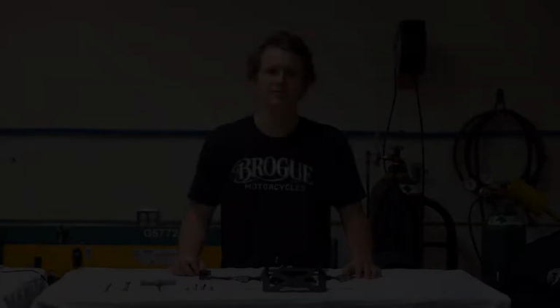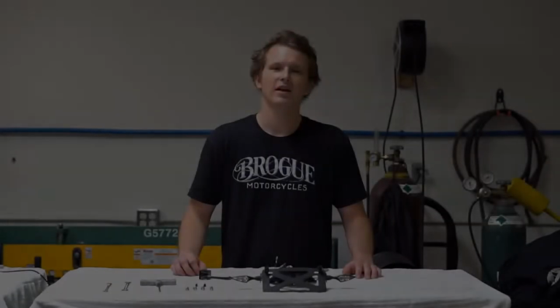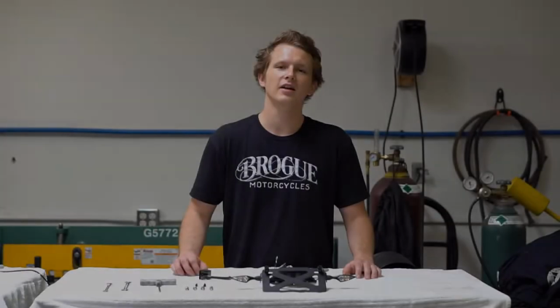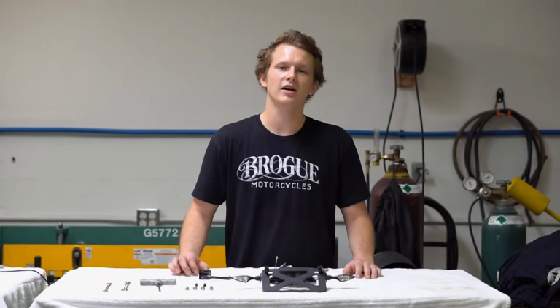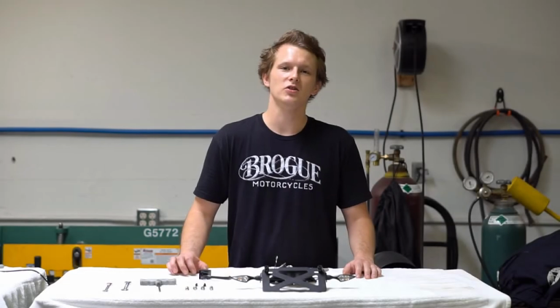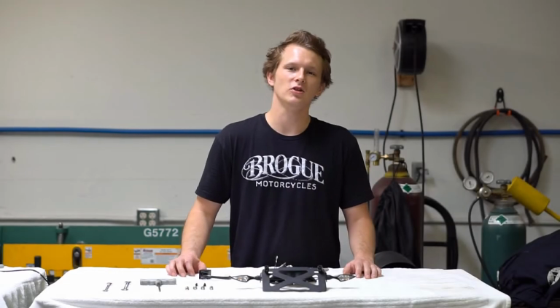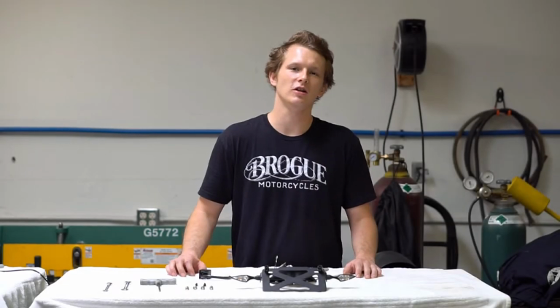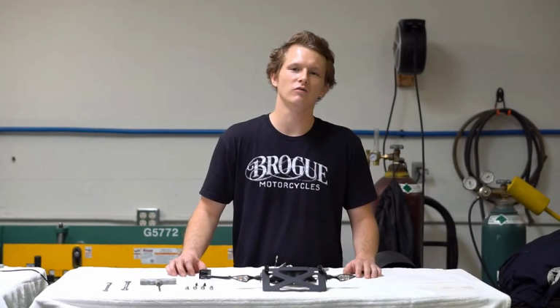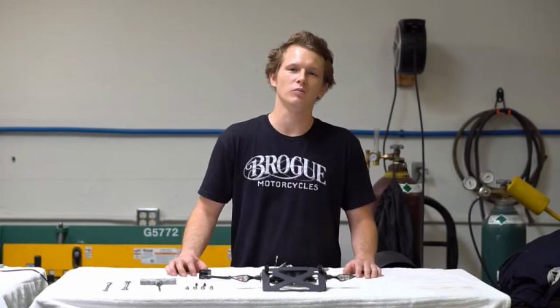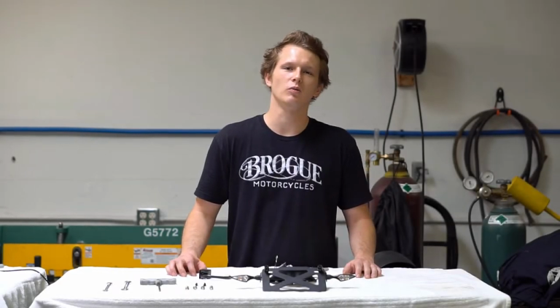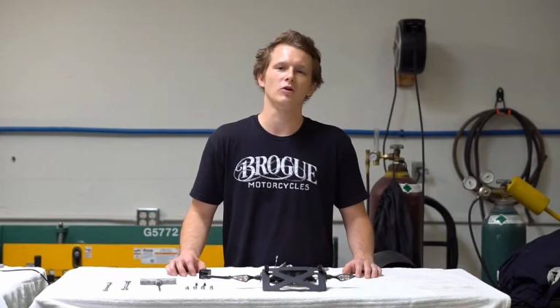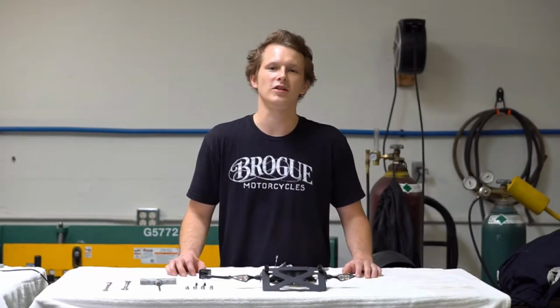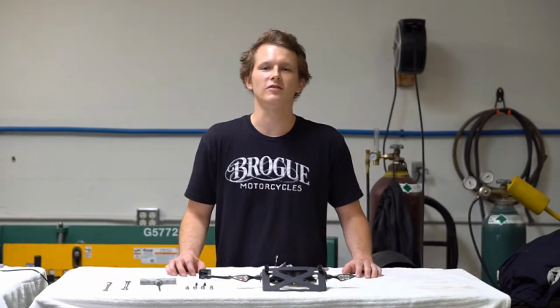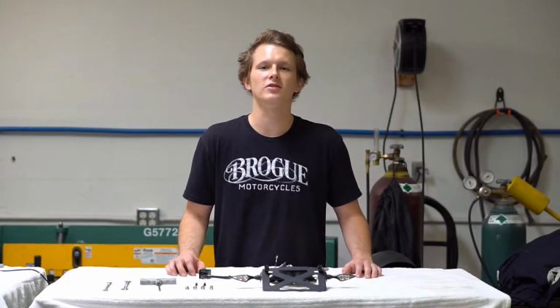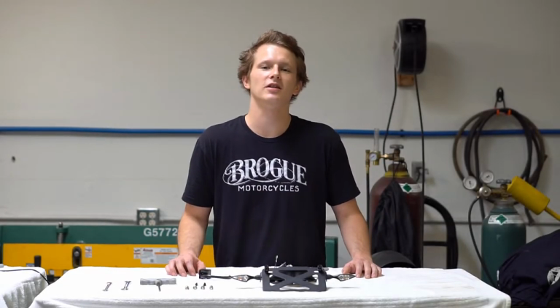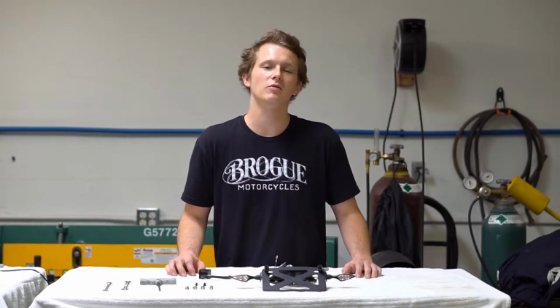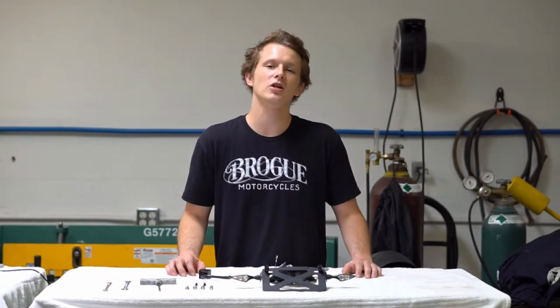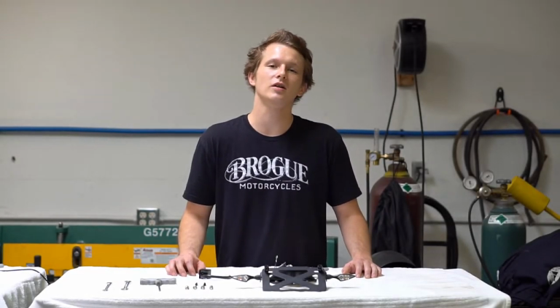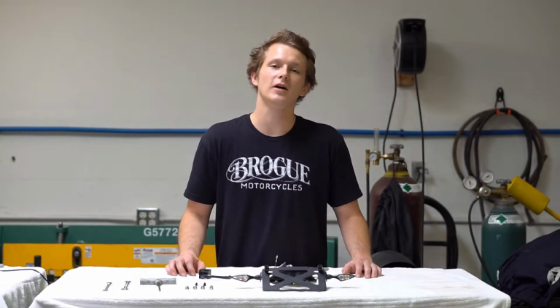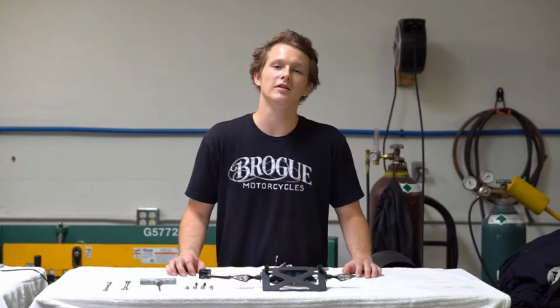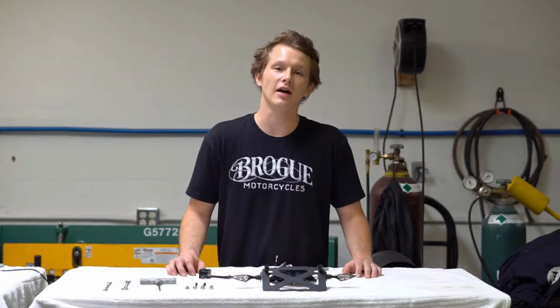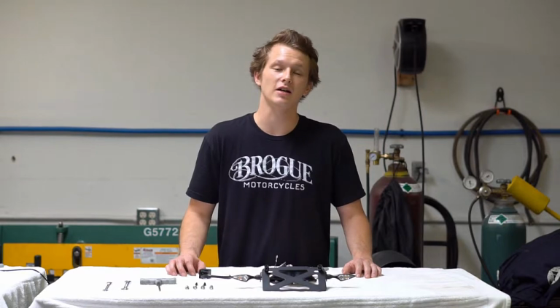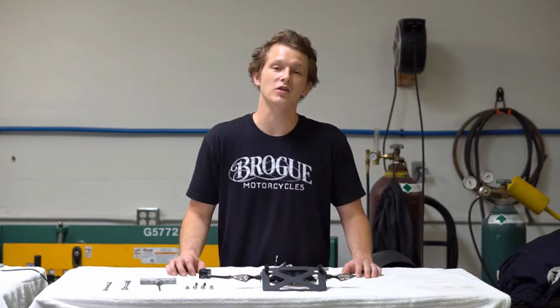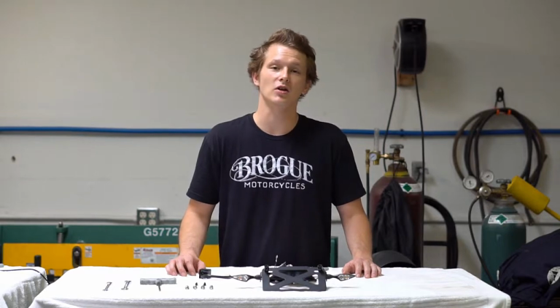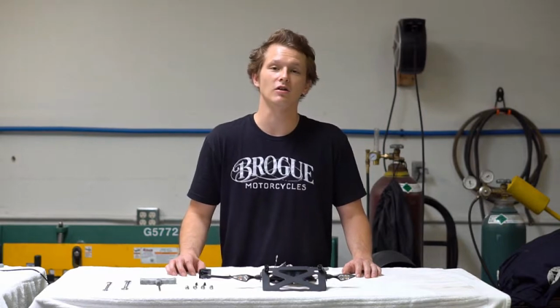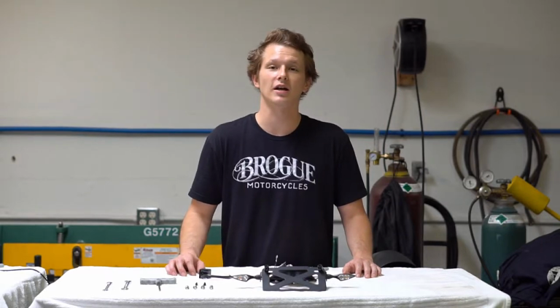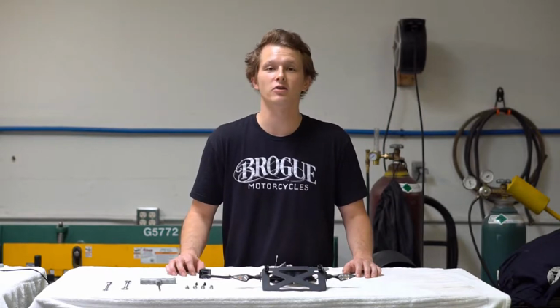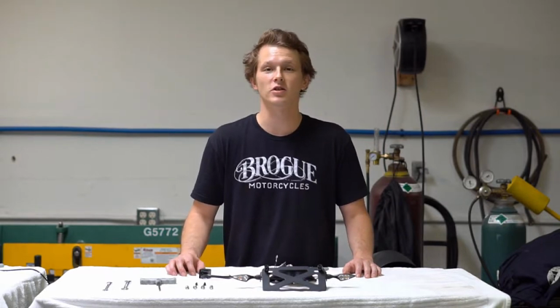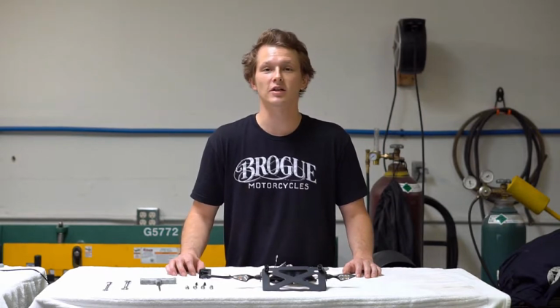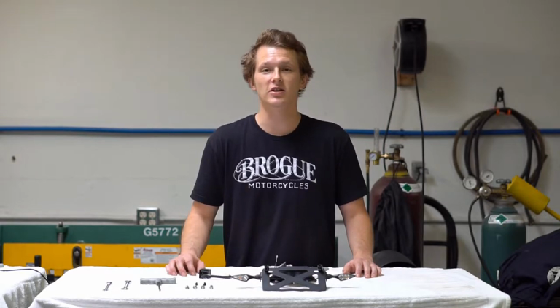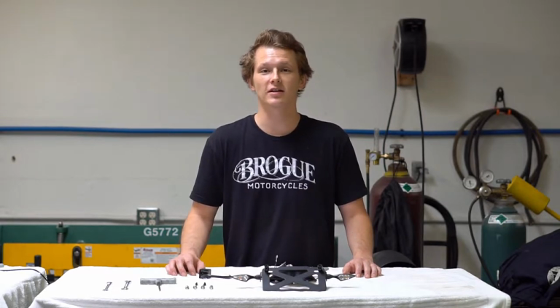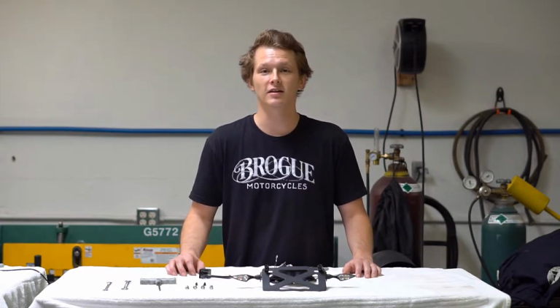Hey guys, Dirk here from Brogue Motorcycles. Today we're talking about the XSR900 tail tidy kit.